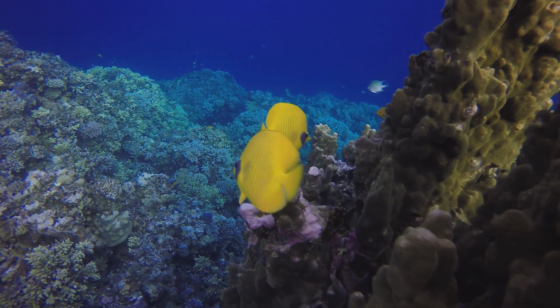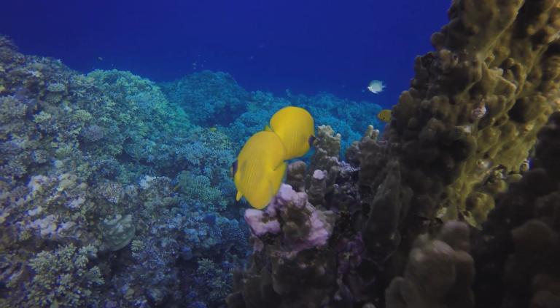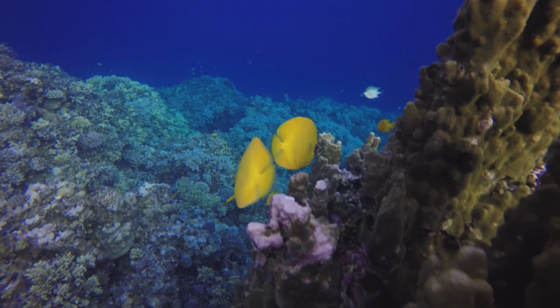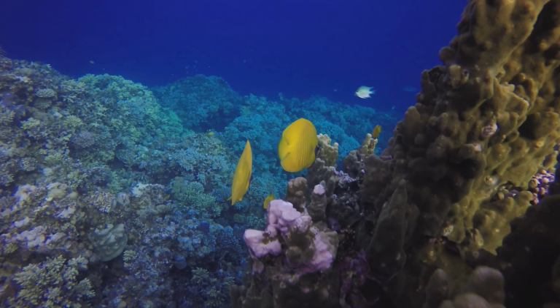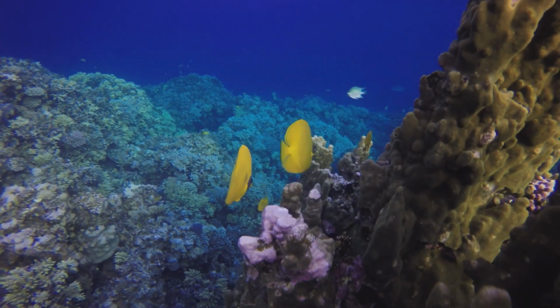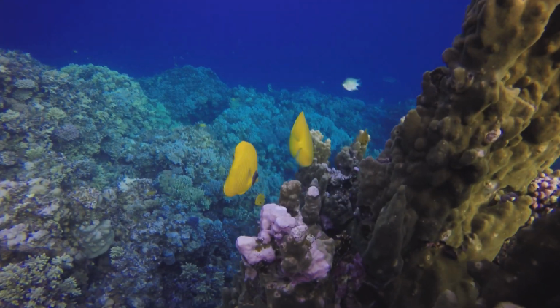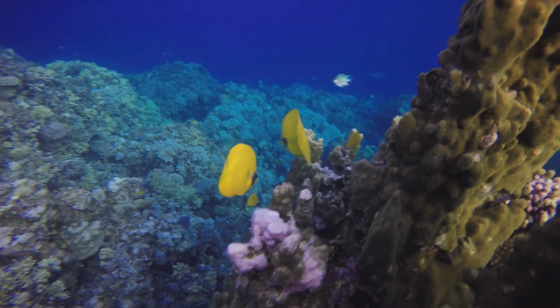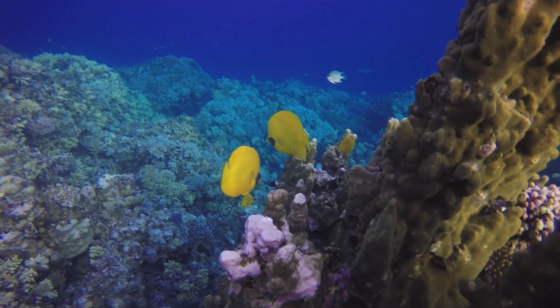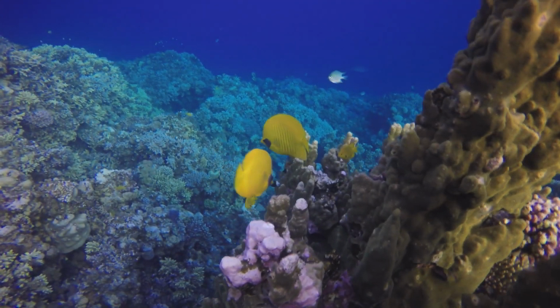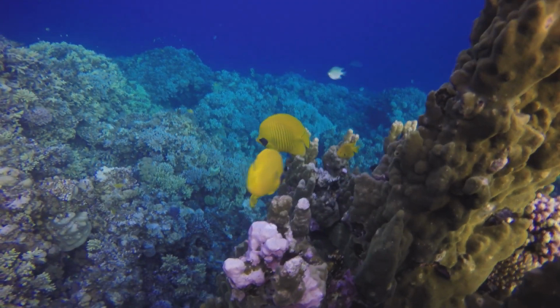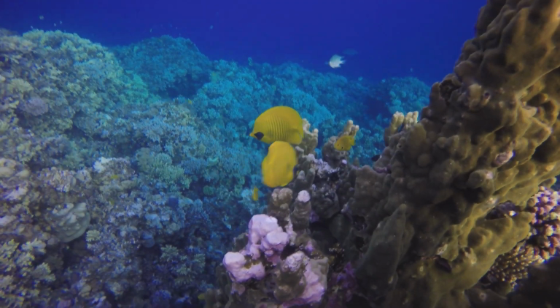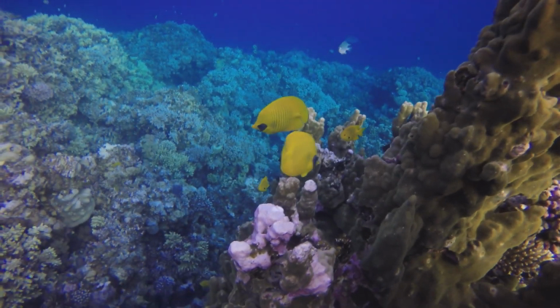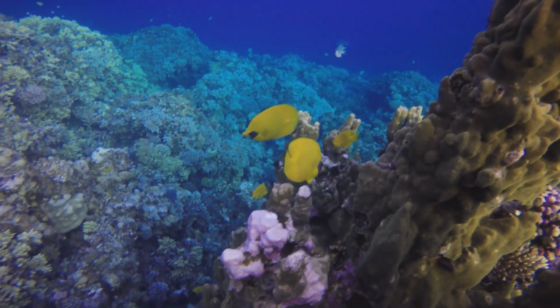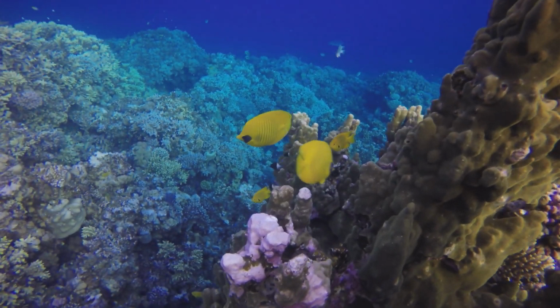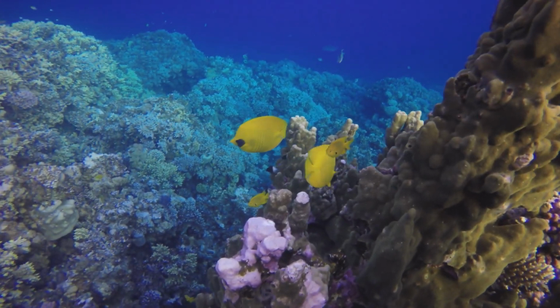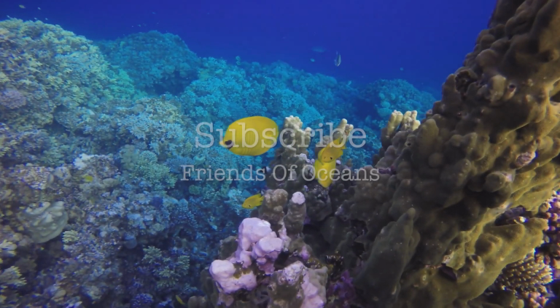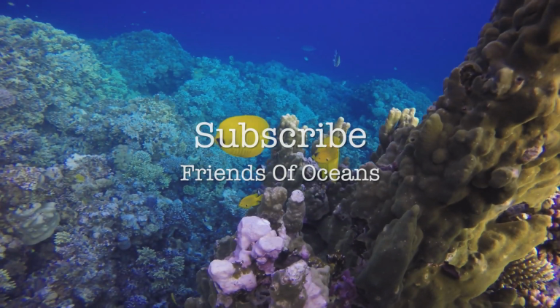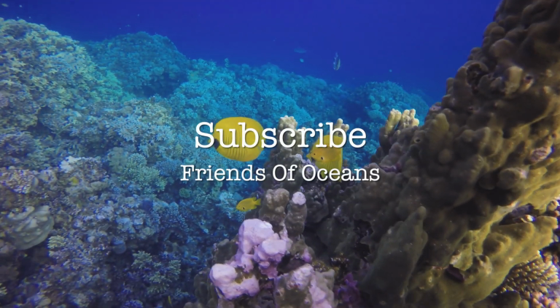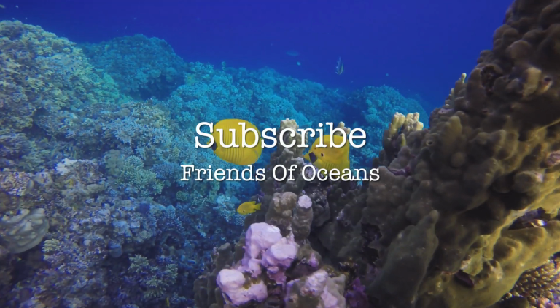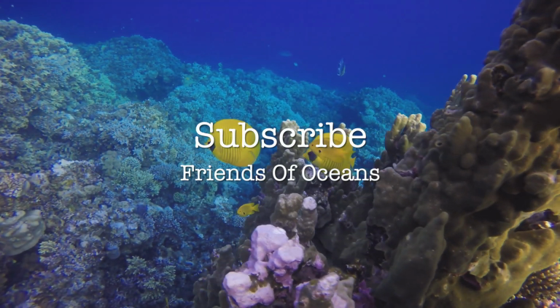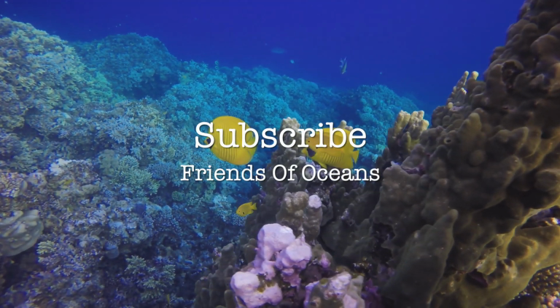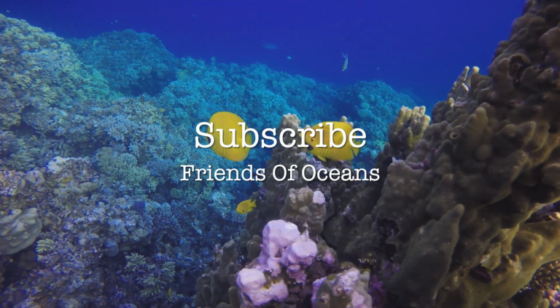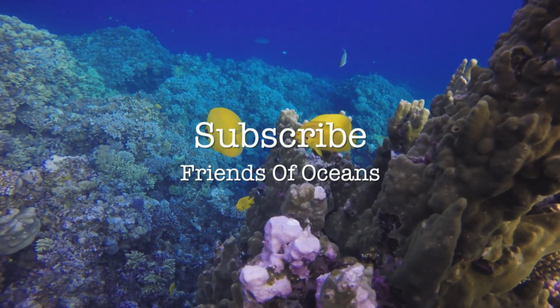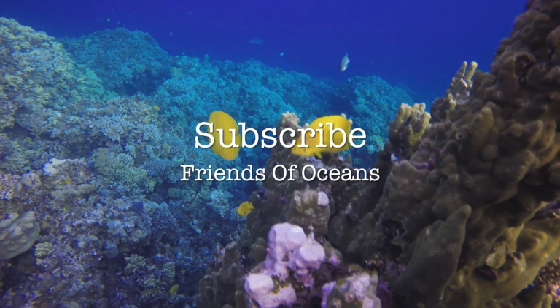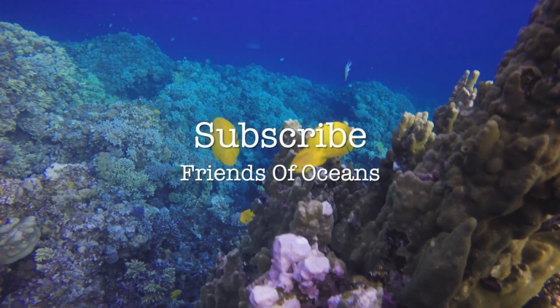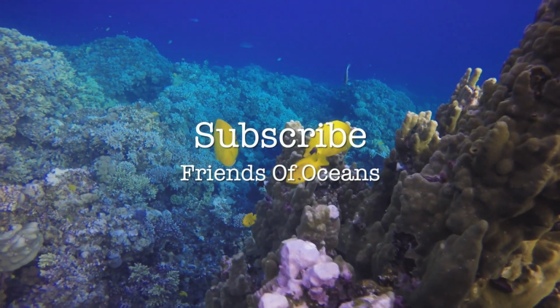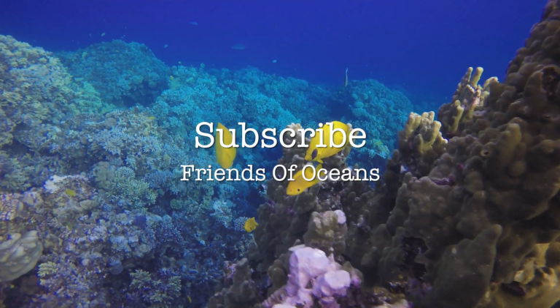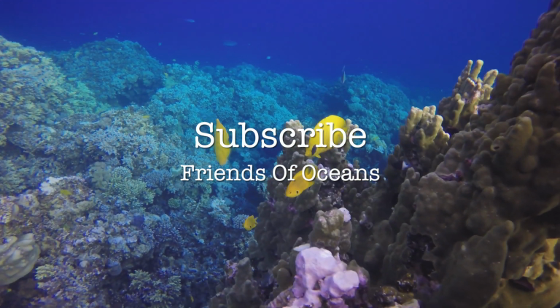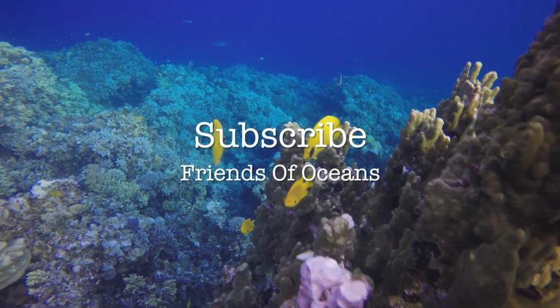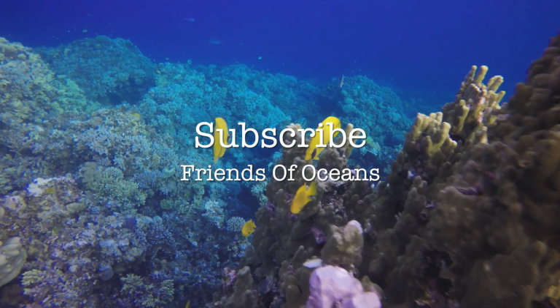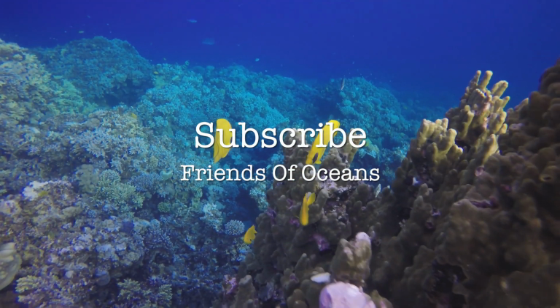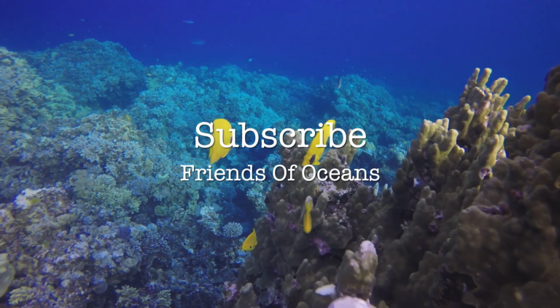For more videos, subscribe to the Friends of Oceans channel.